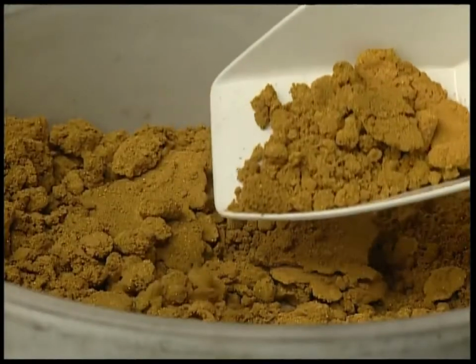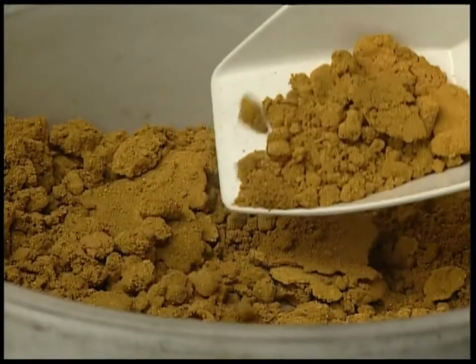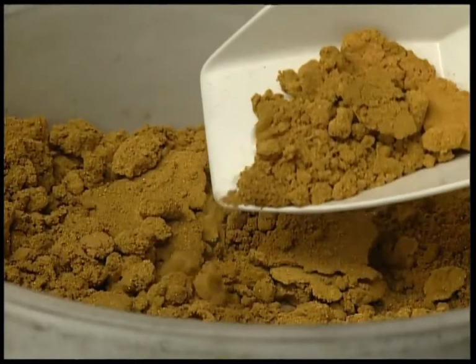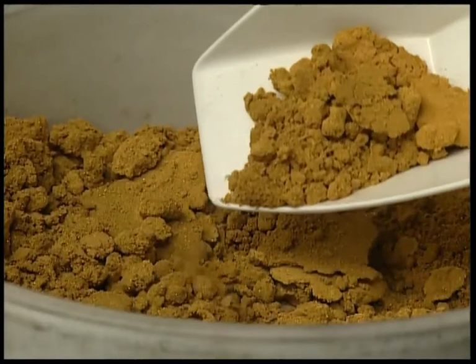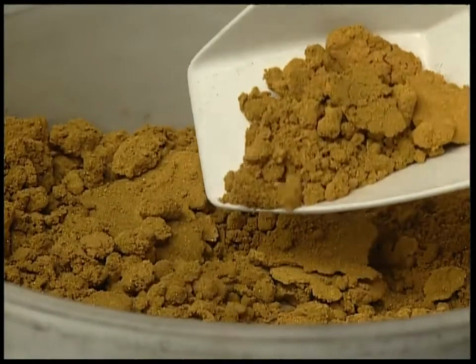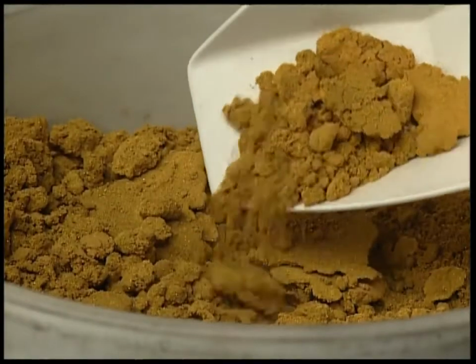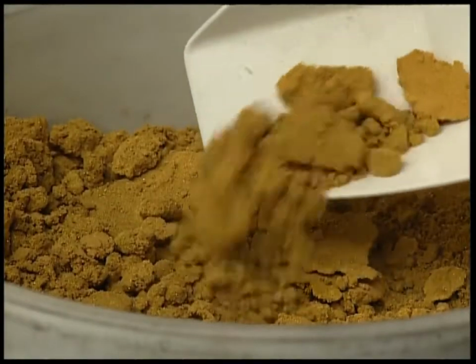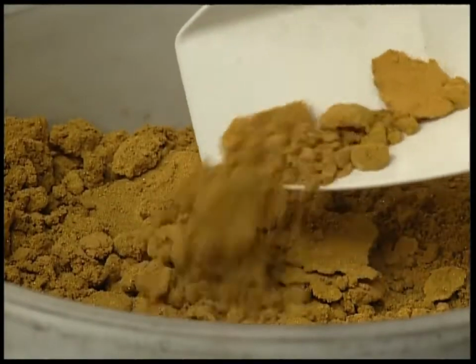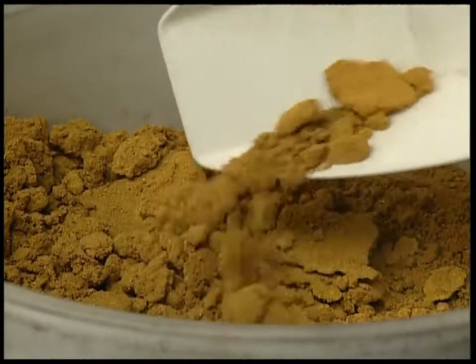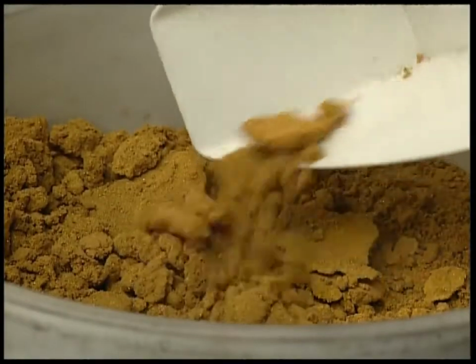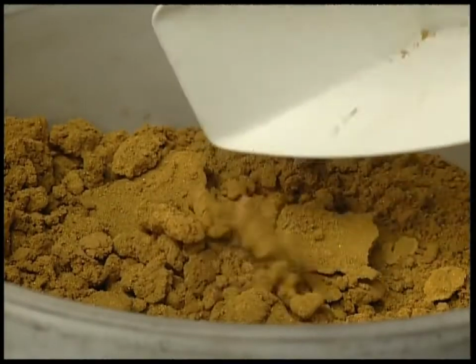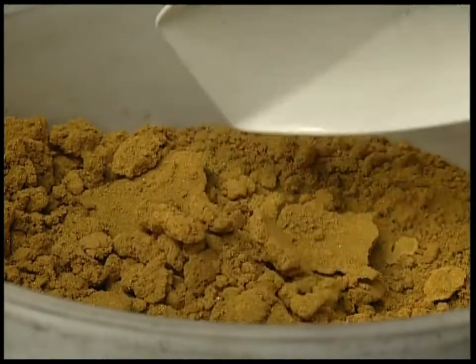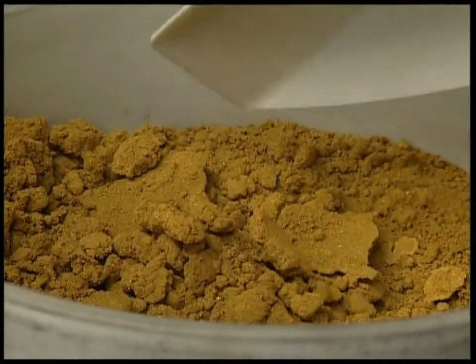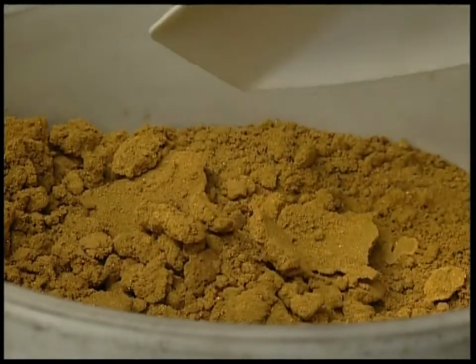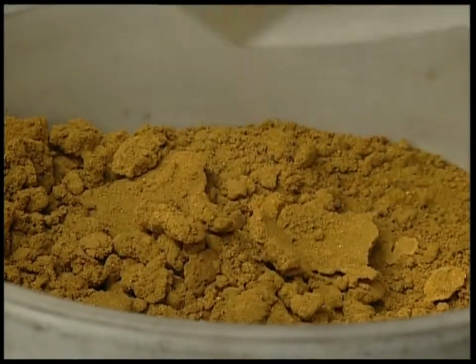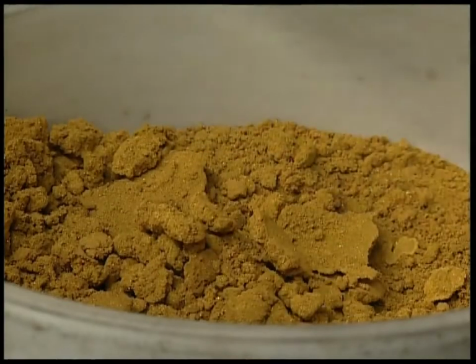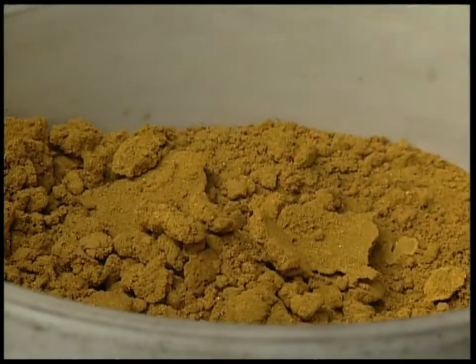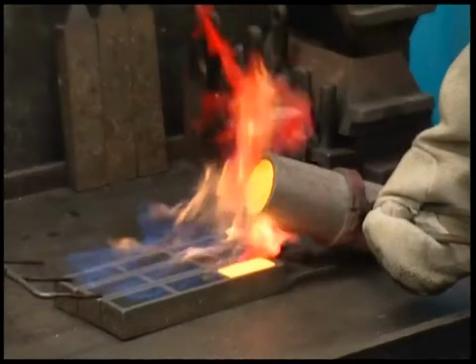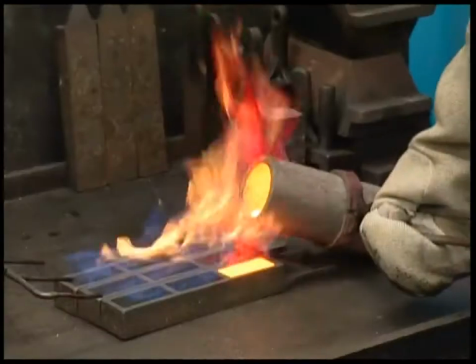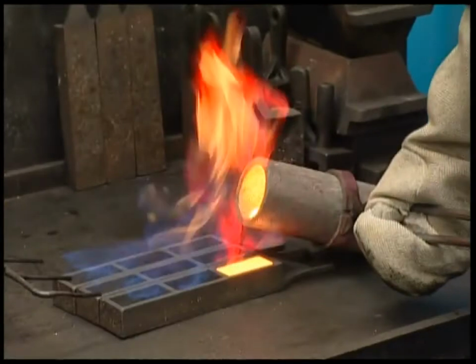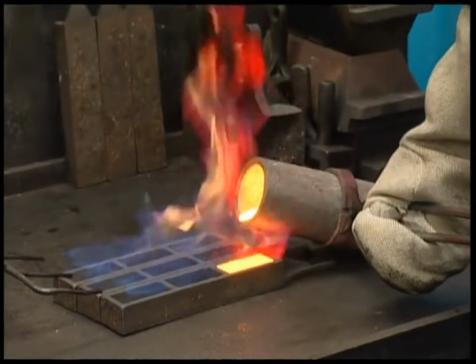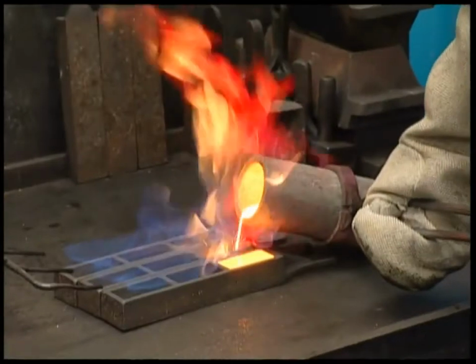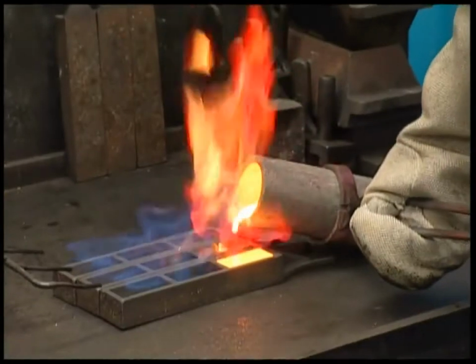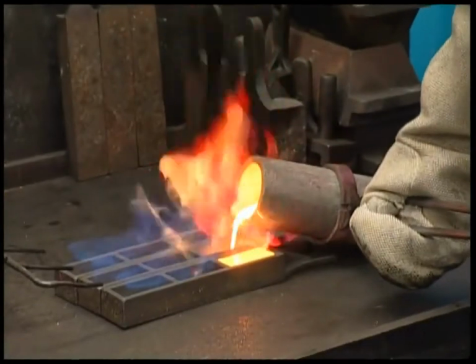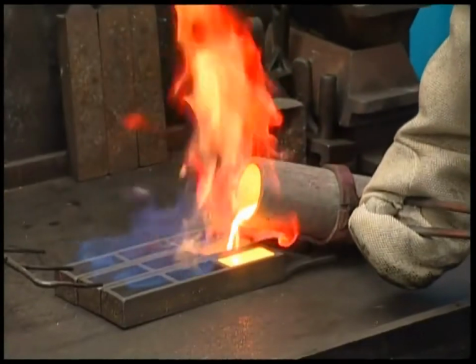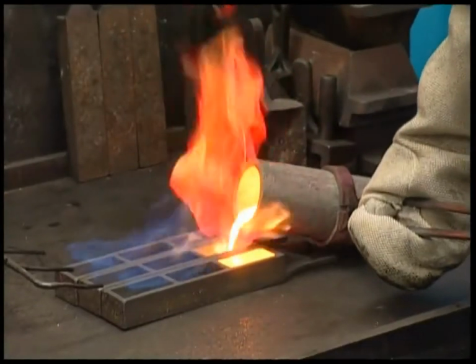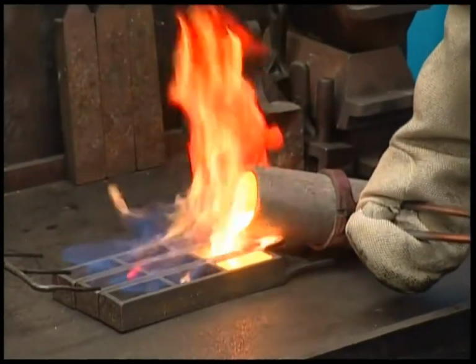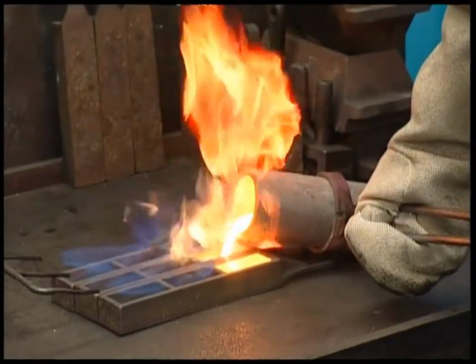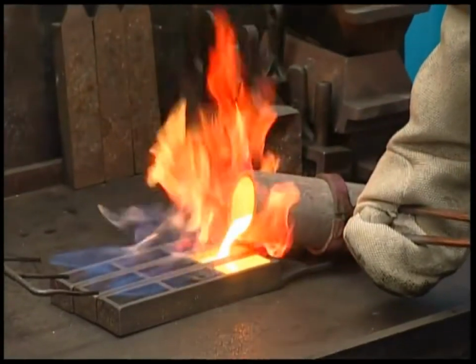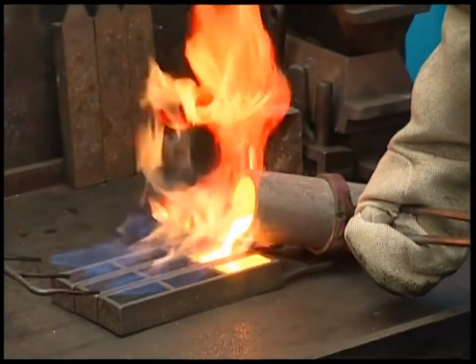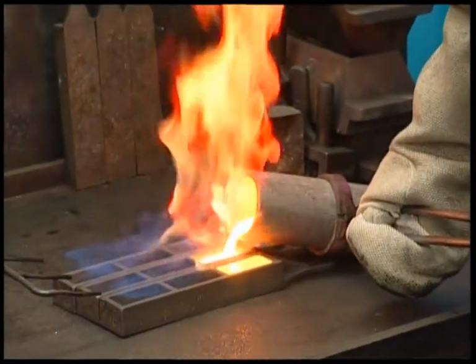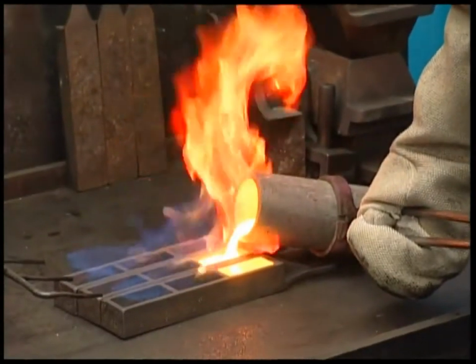What remains is pure gold dust. This is melted into gold bullion, the stuff of dreams for any business.